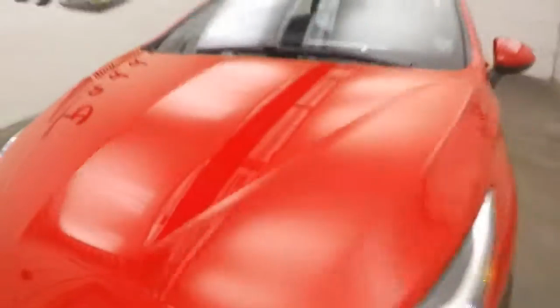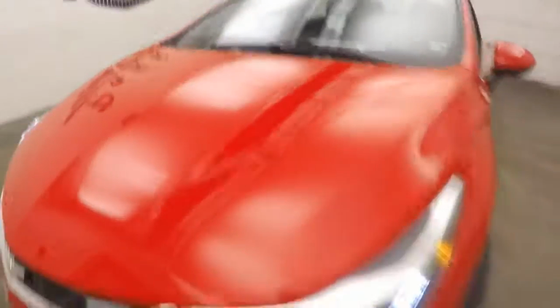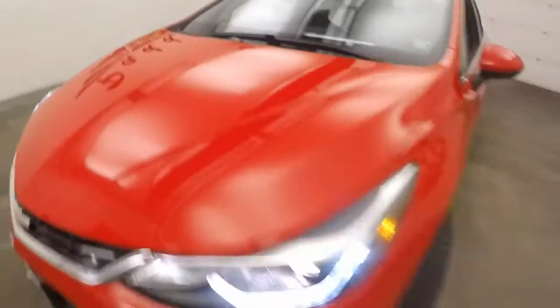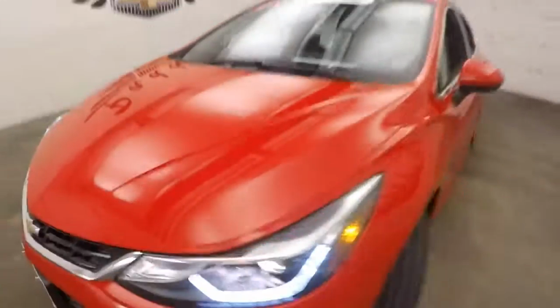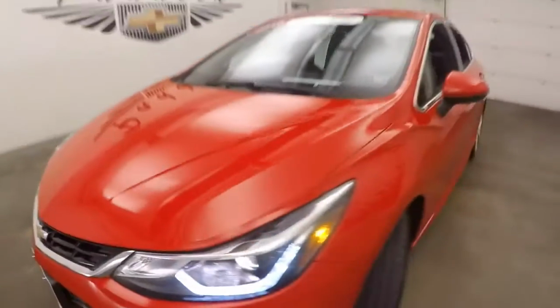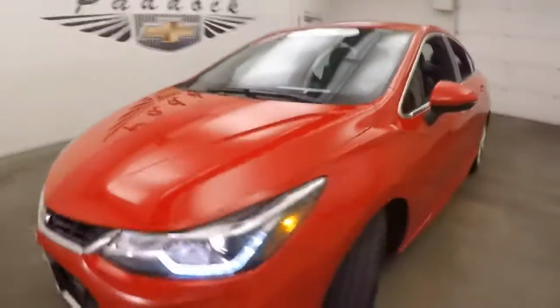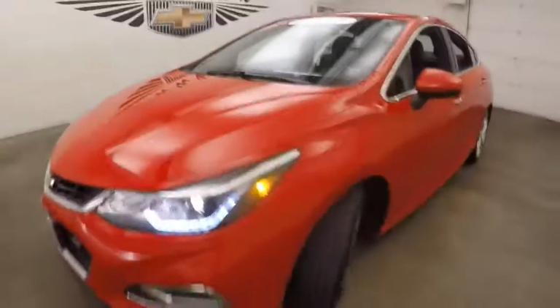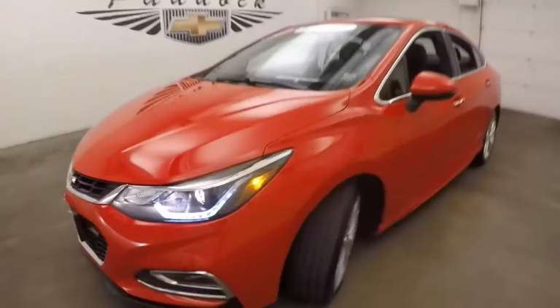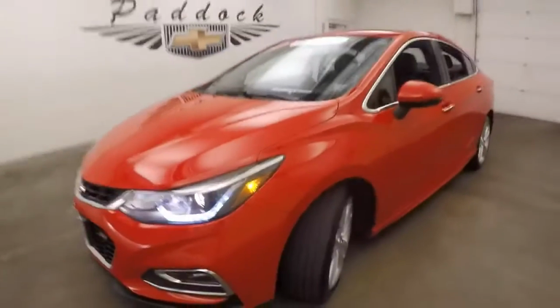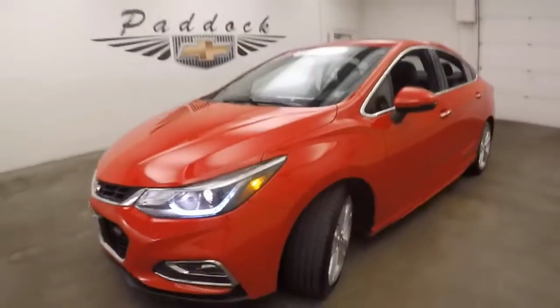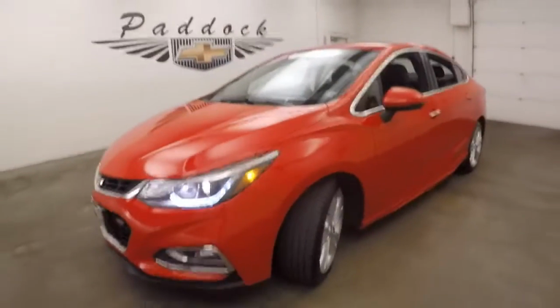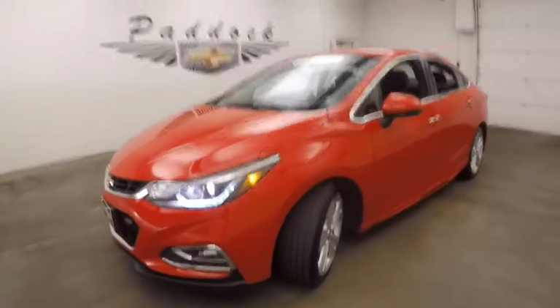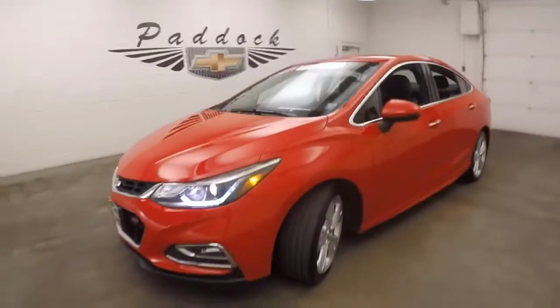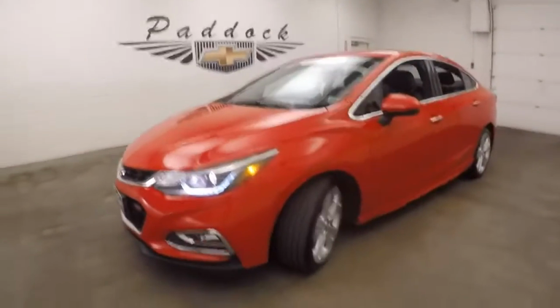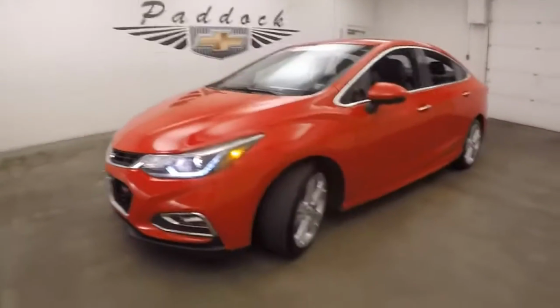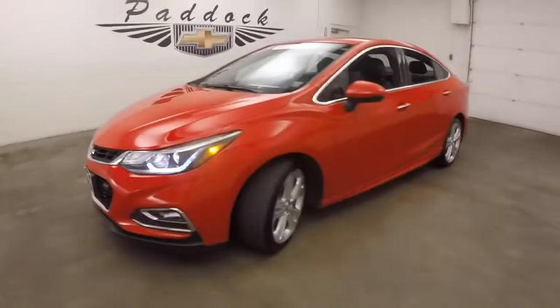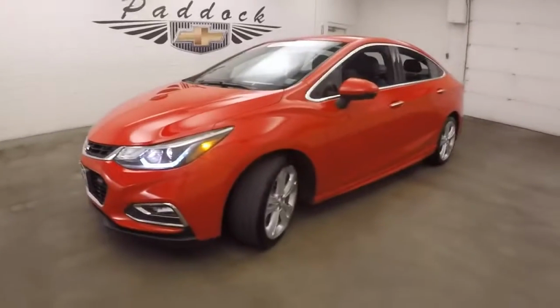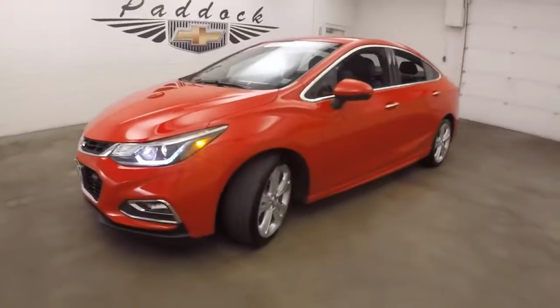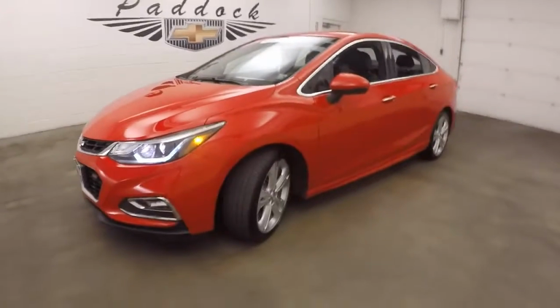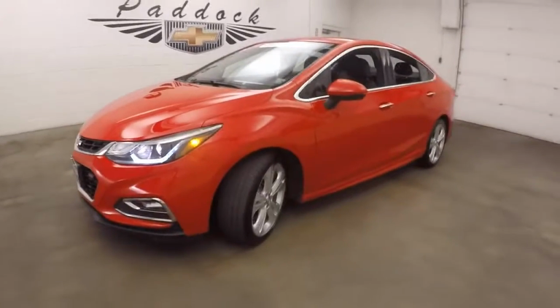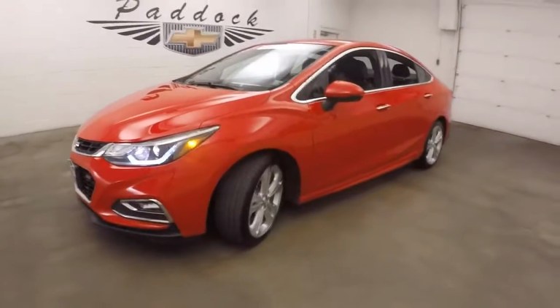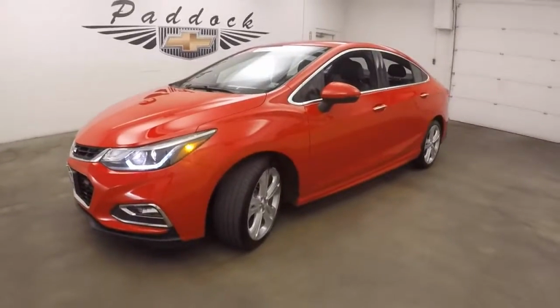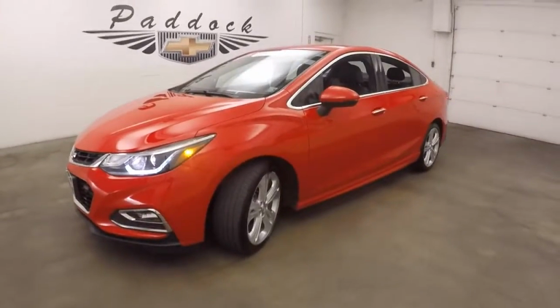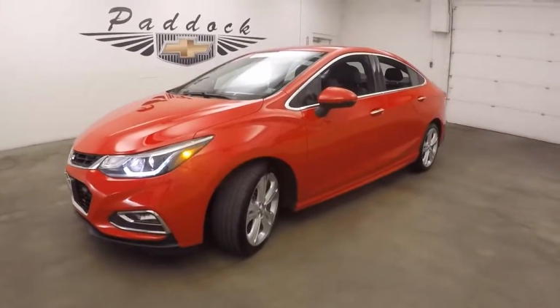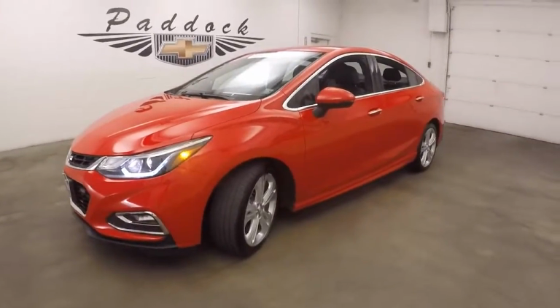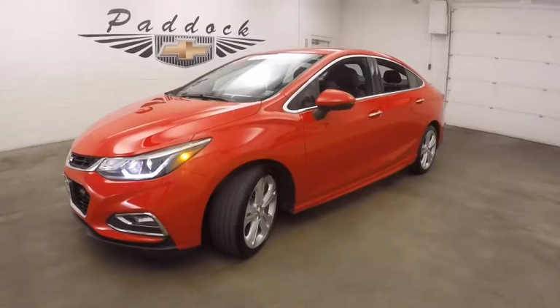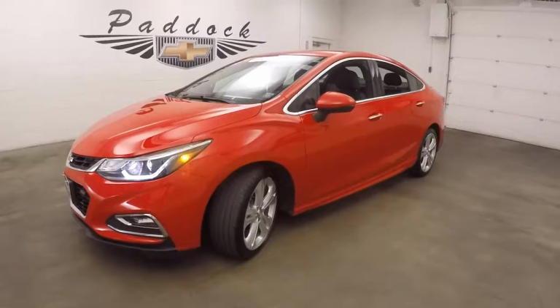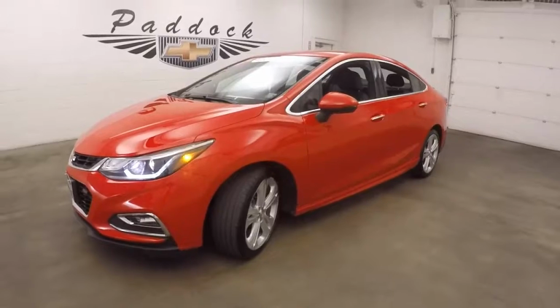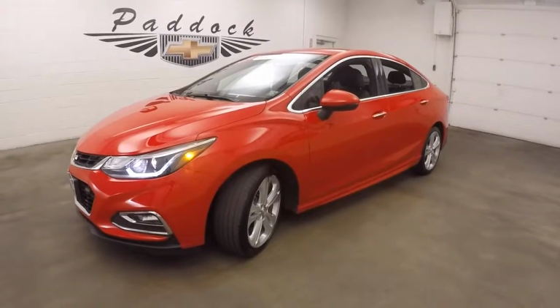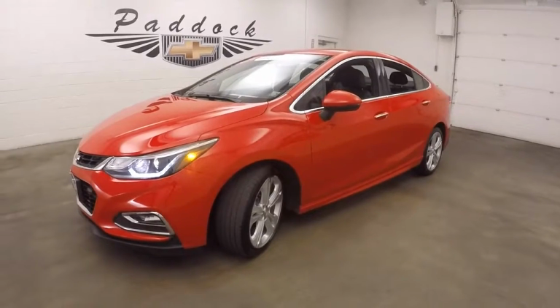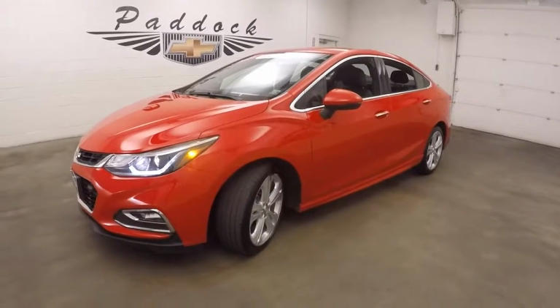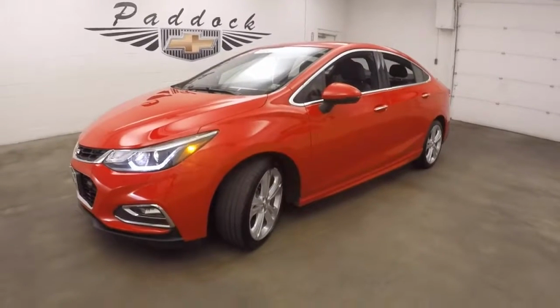It's a 2016 Chevy Cruze, the RS package, Premier Edition.